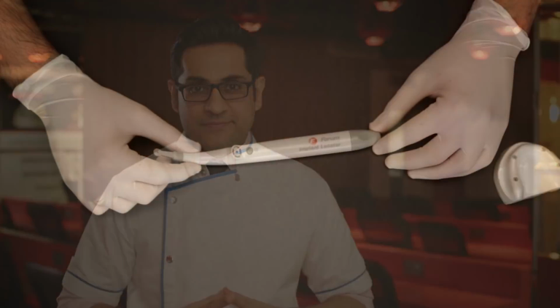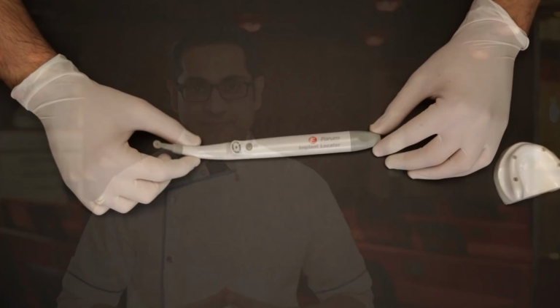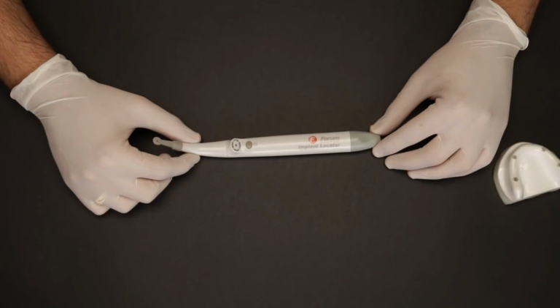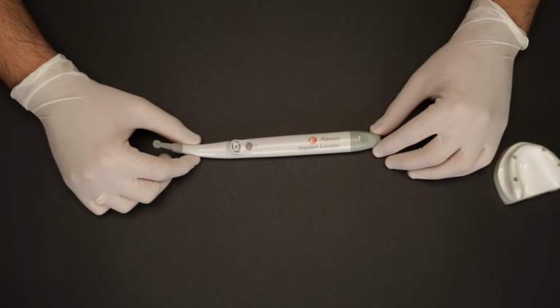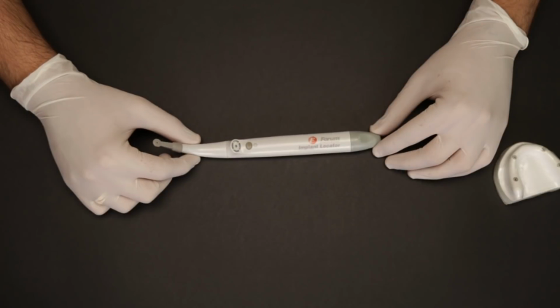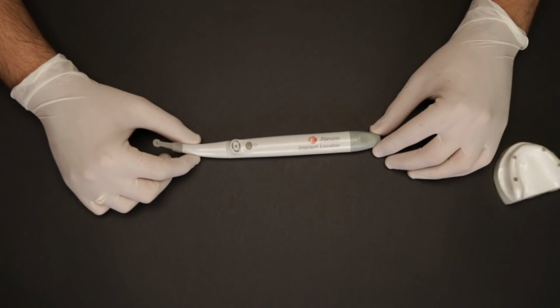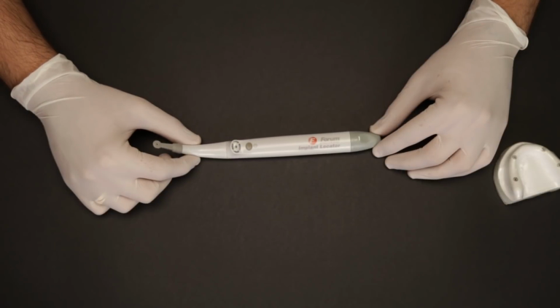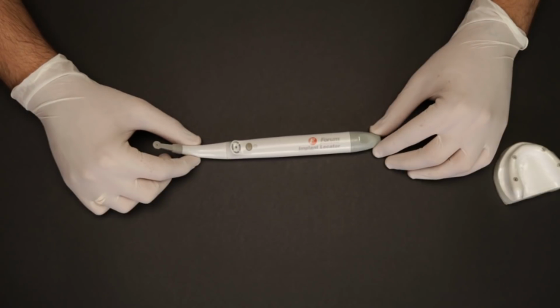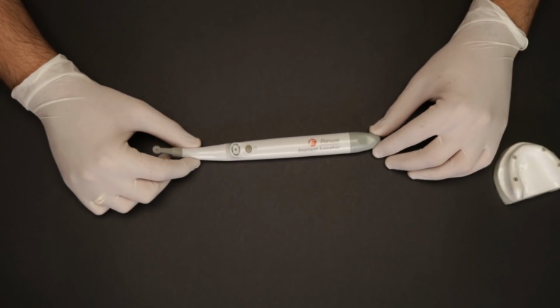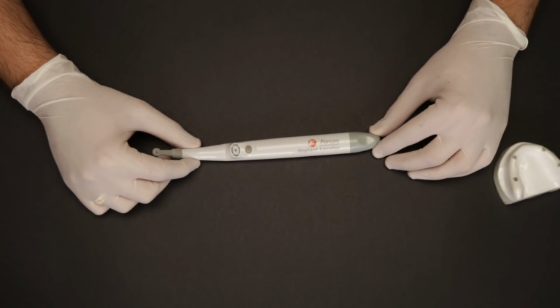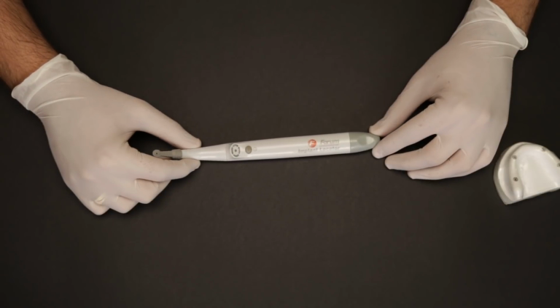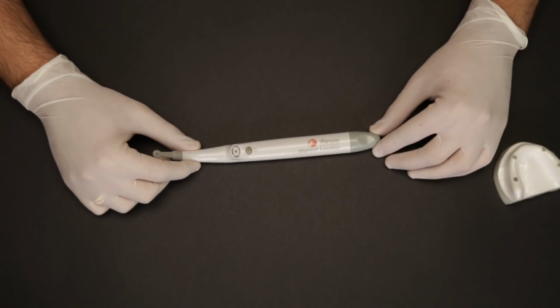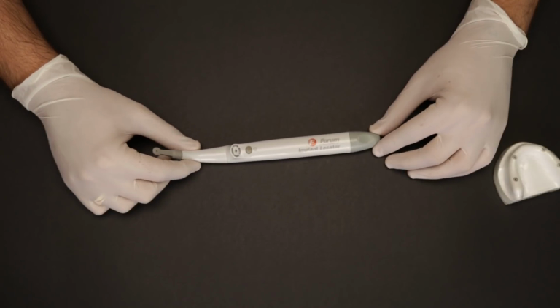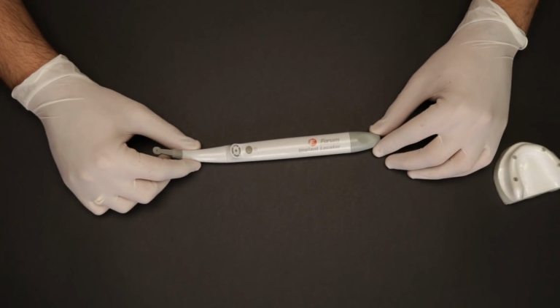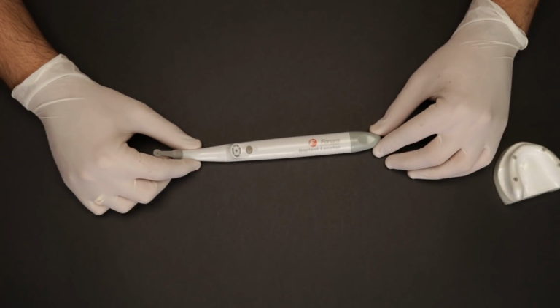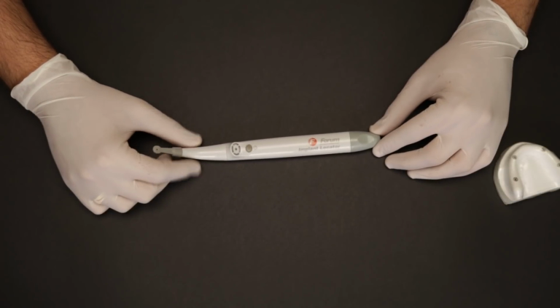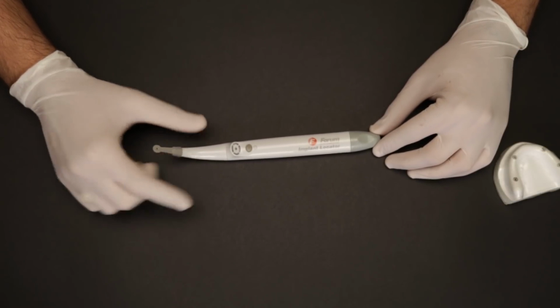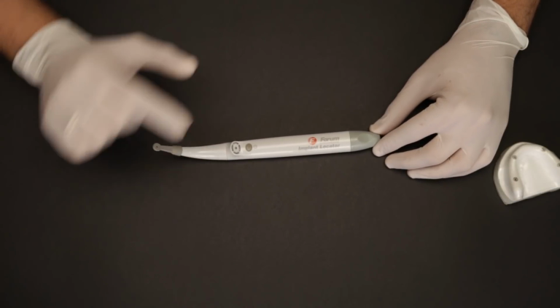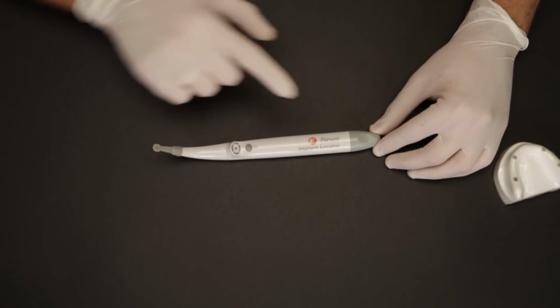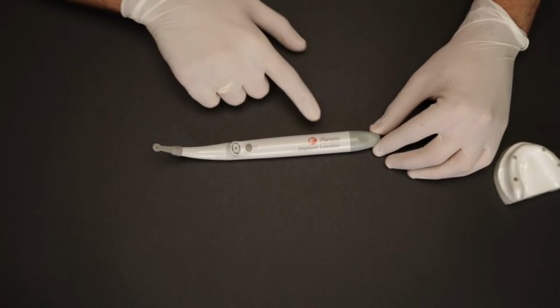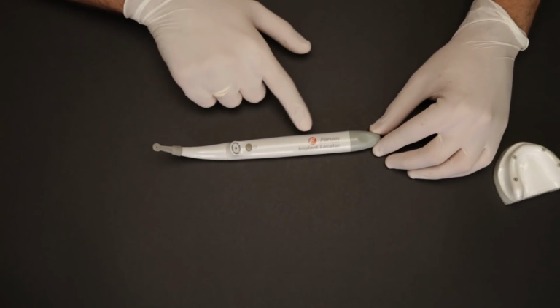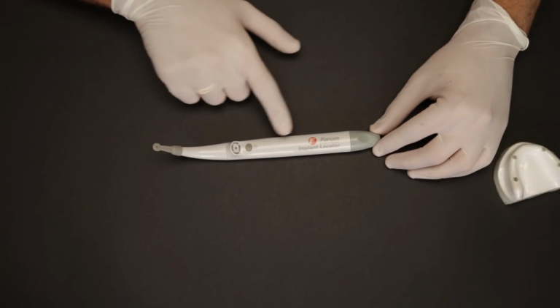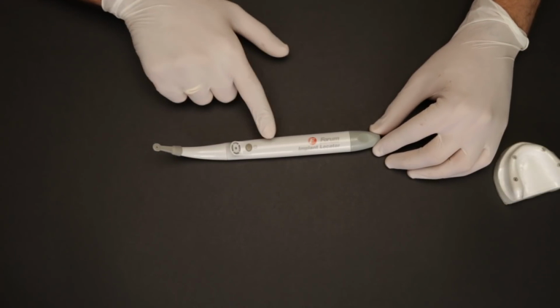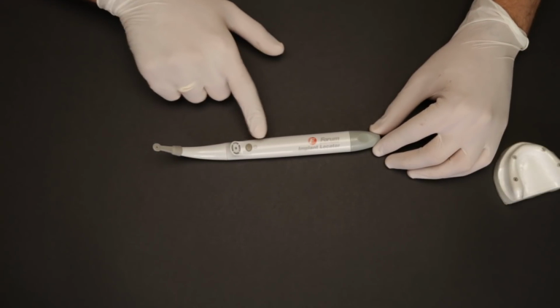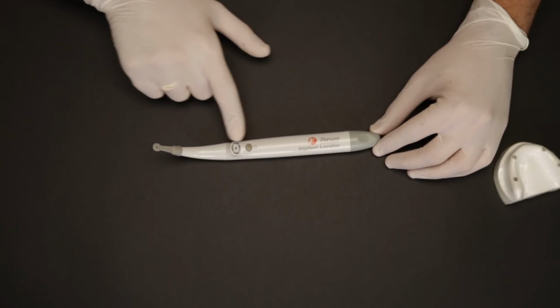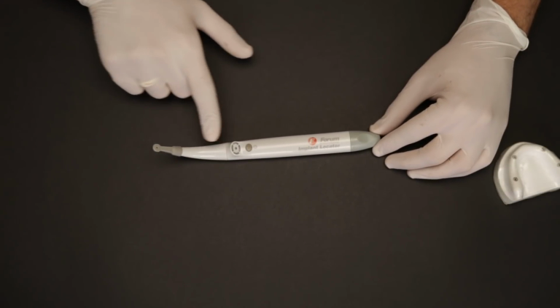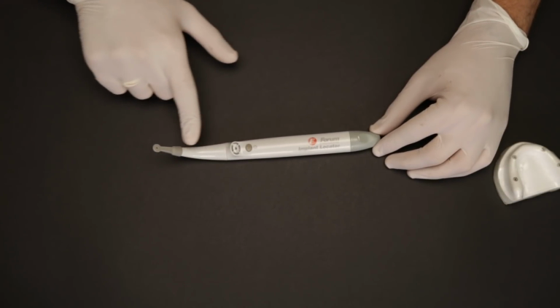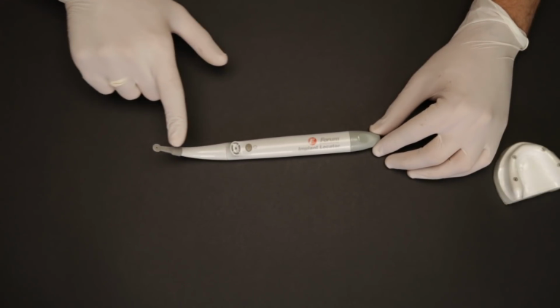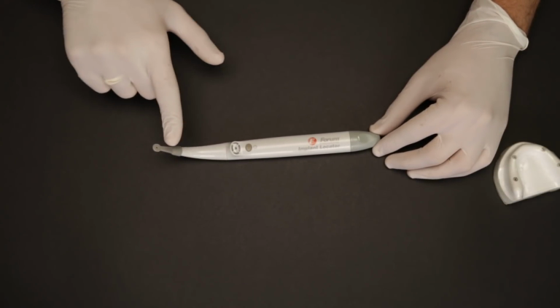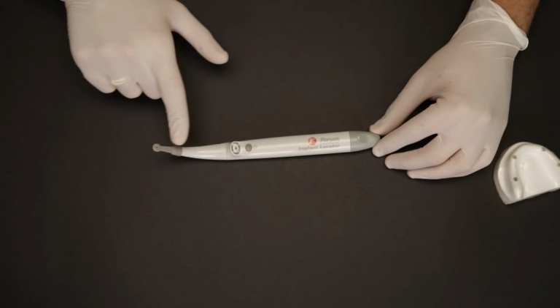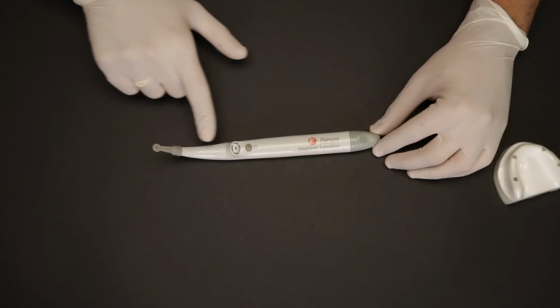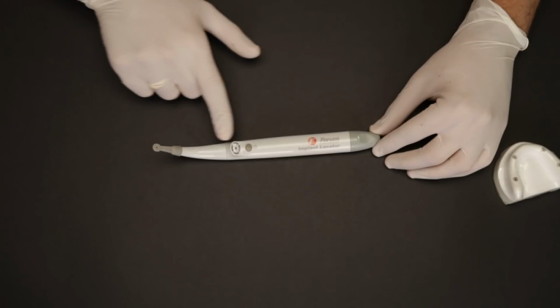This is the implant locator which I have been talking about, and you can say this is a kind of a dental metal detector.